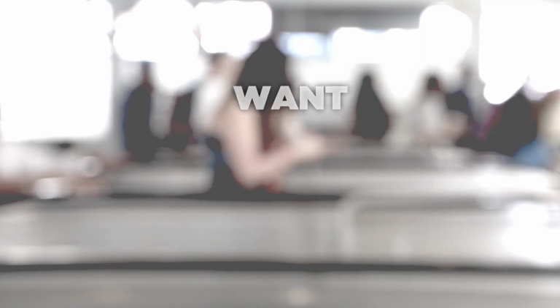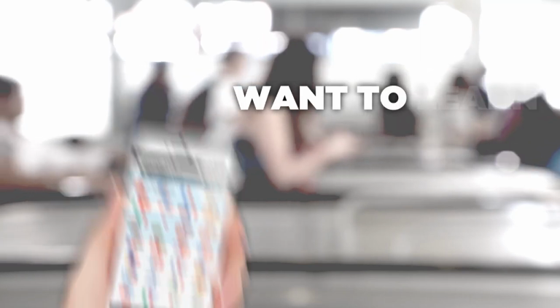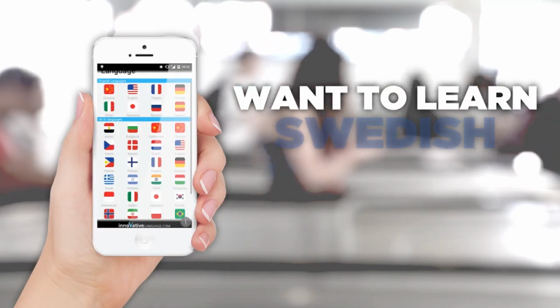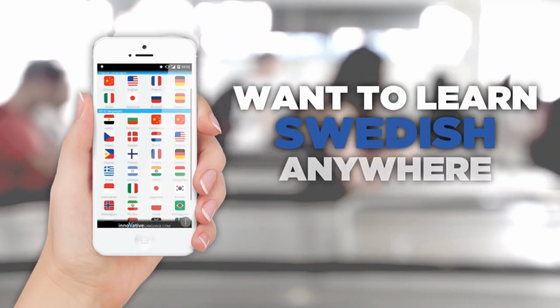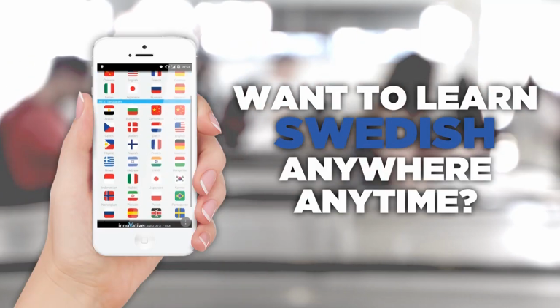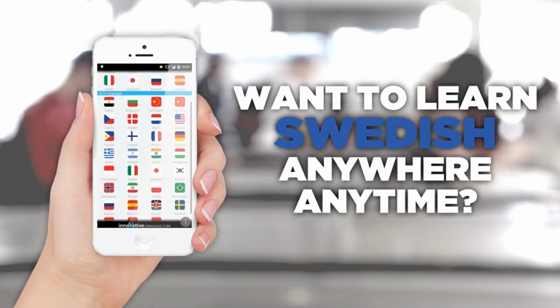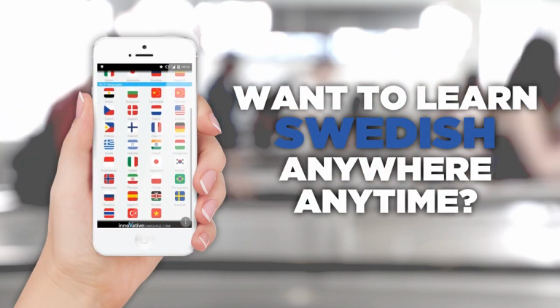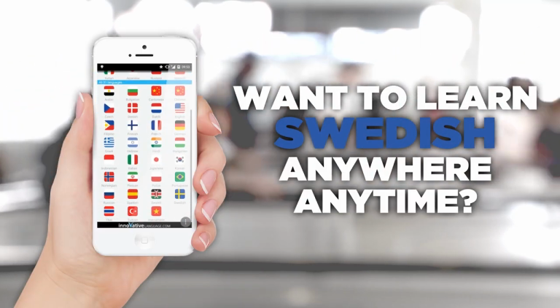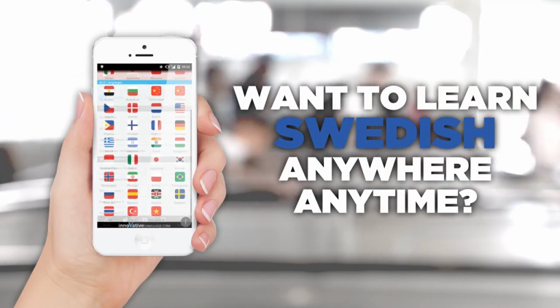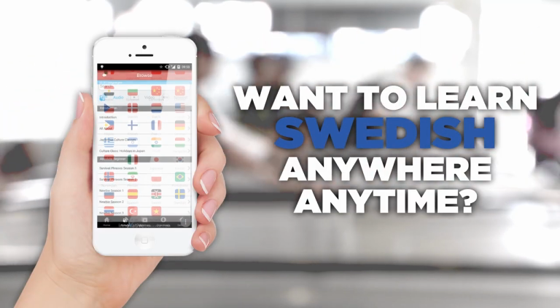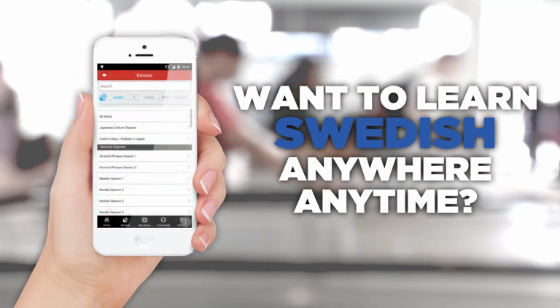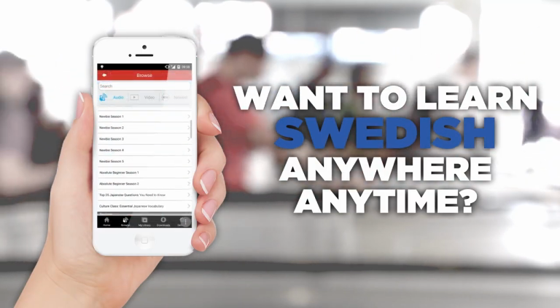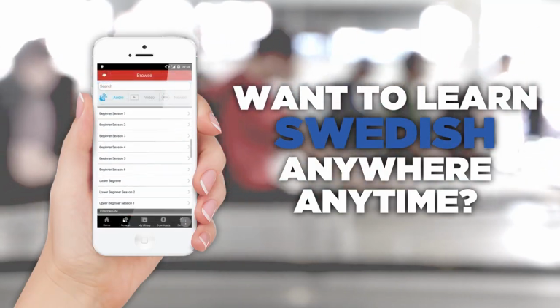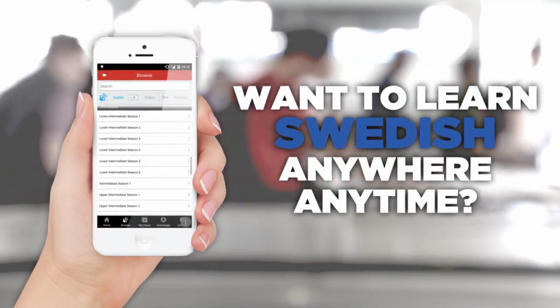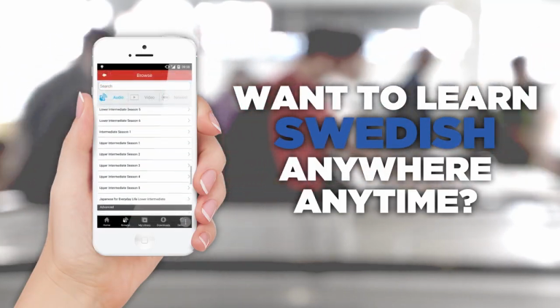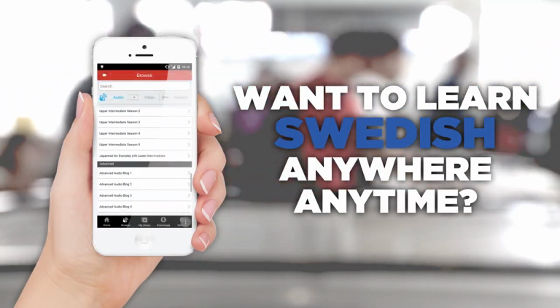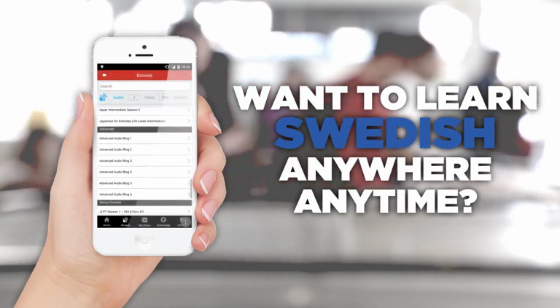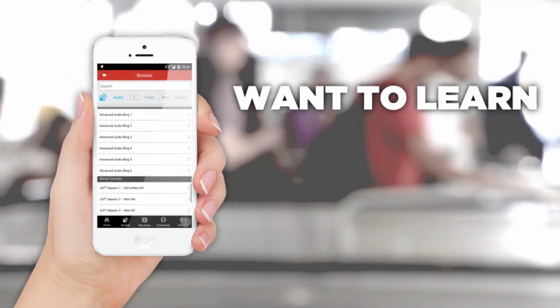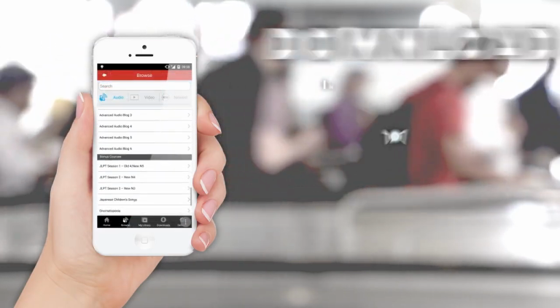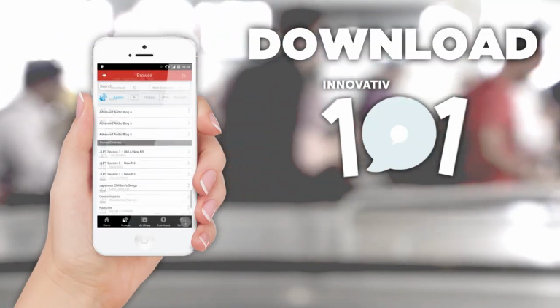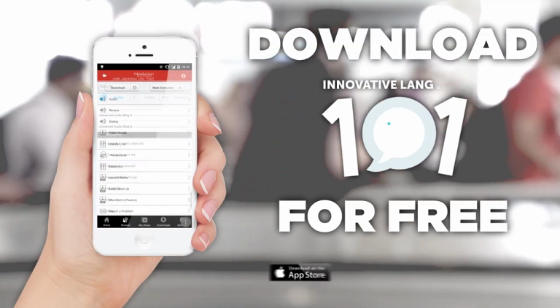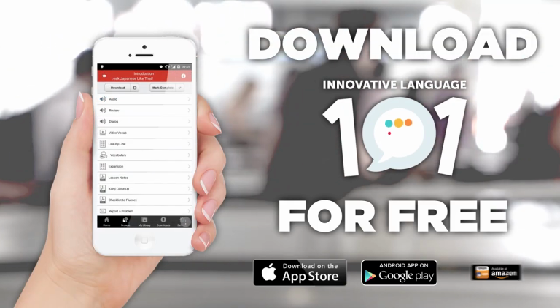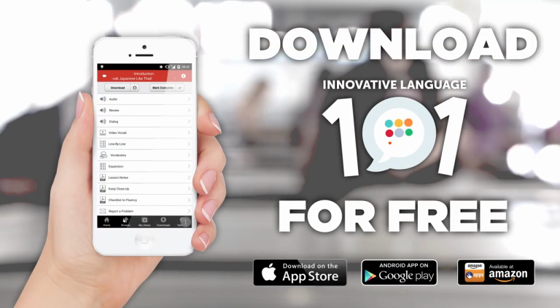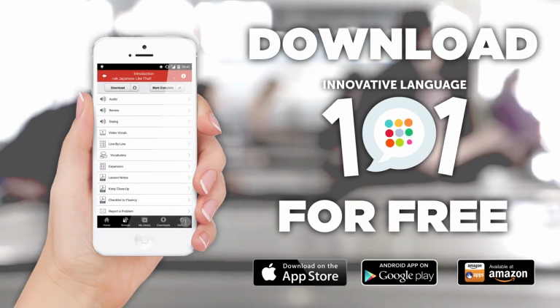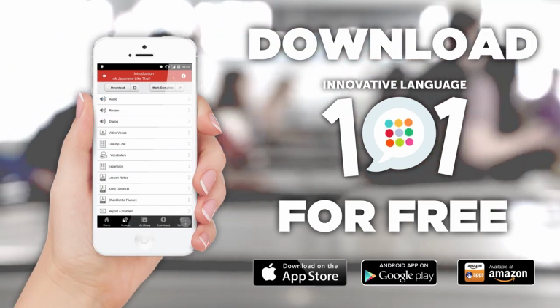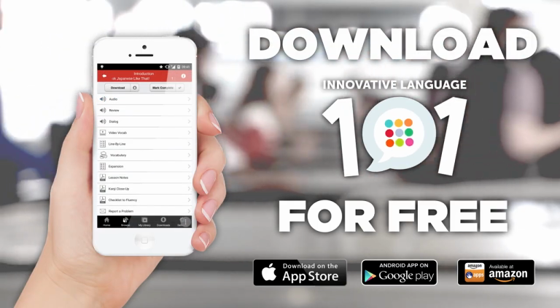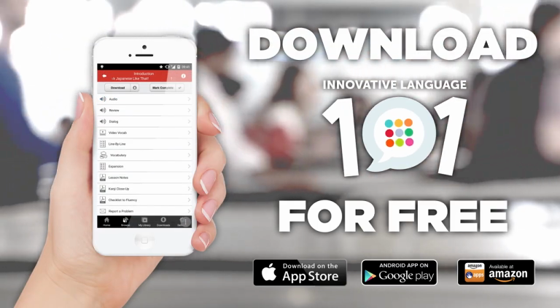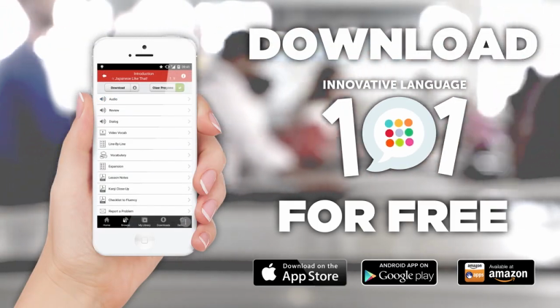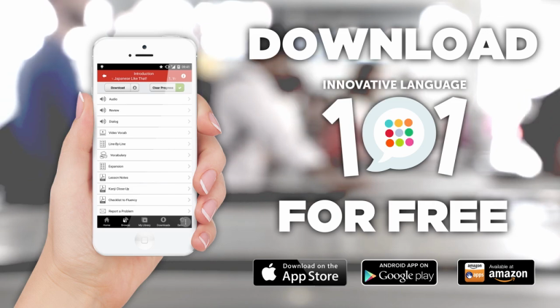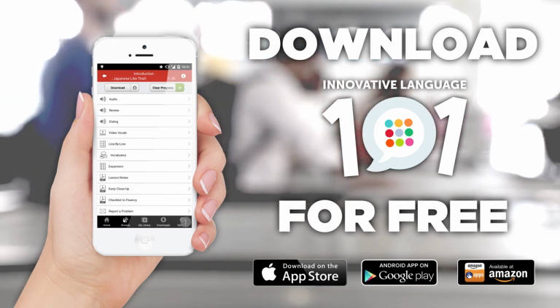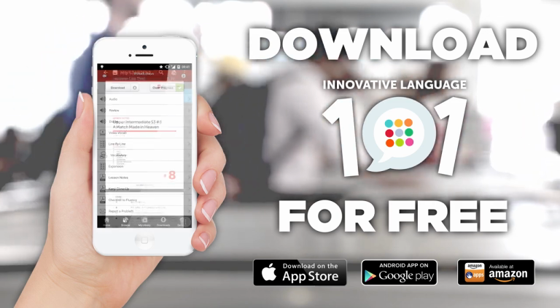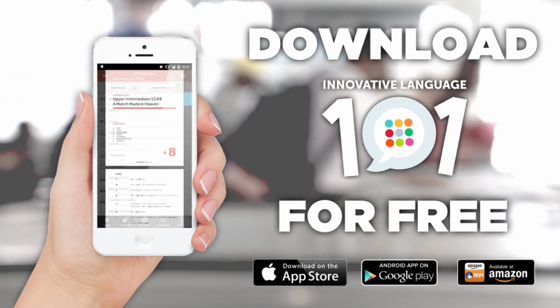Want to learn Swedish anywhere, anytime? Get the Innovative Language 101 app for free.